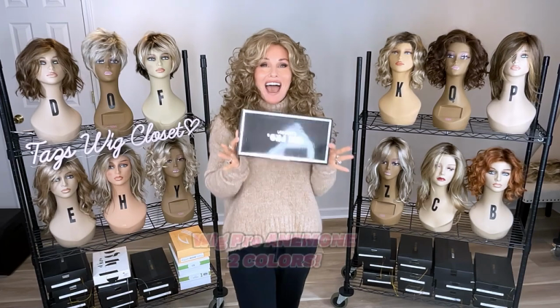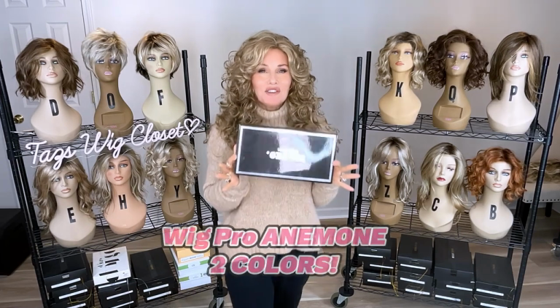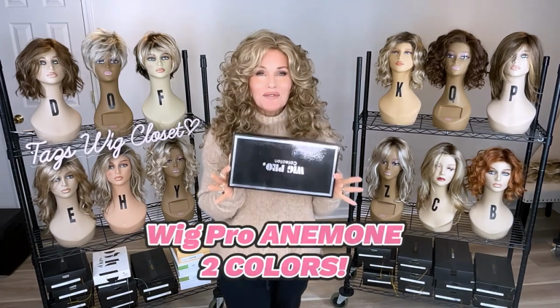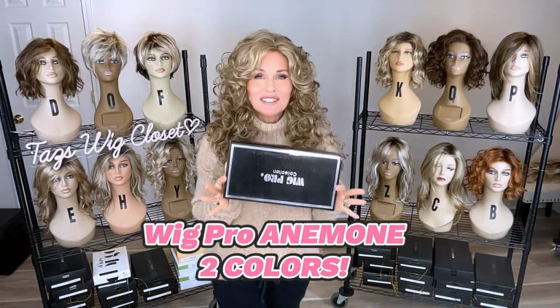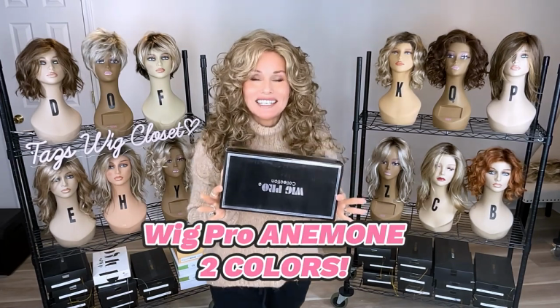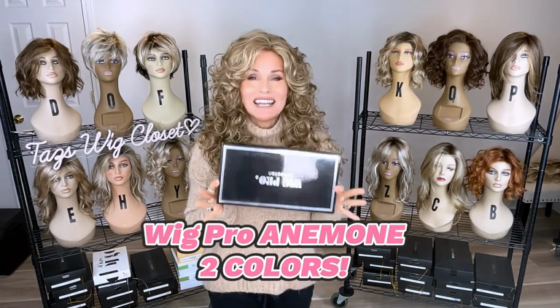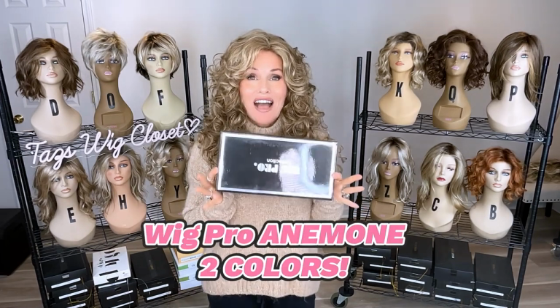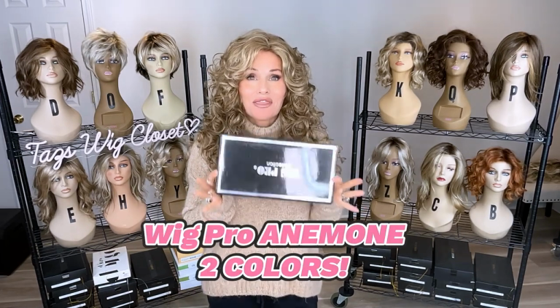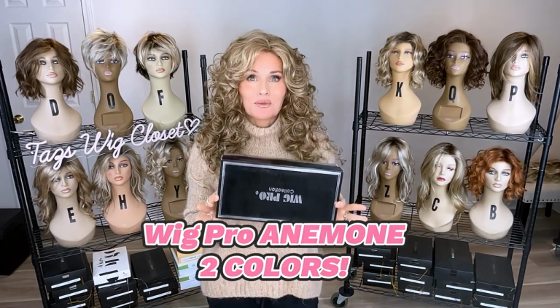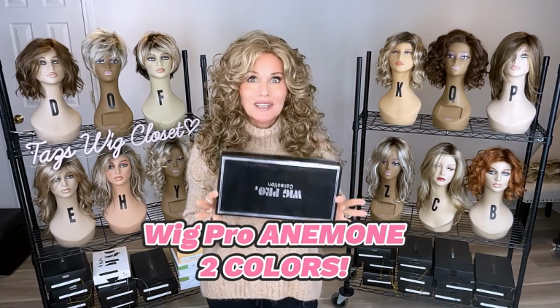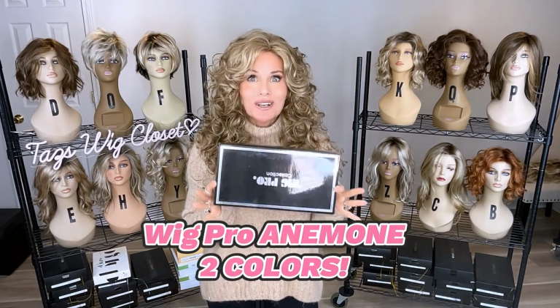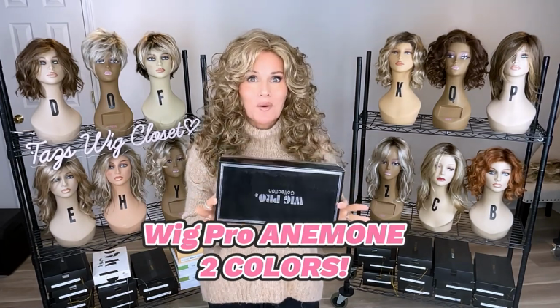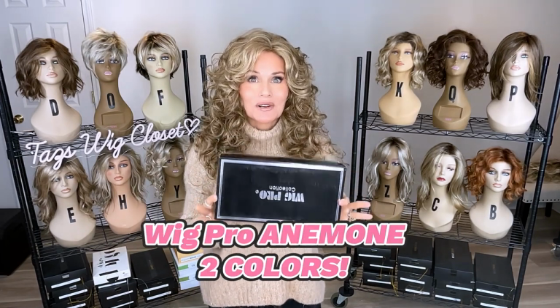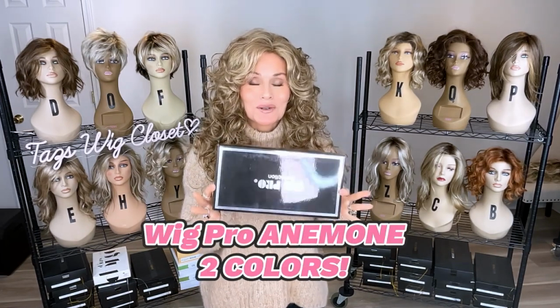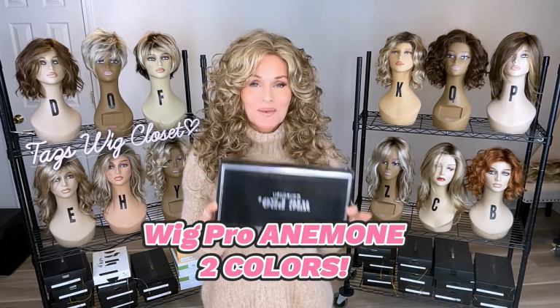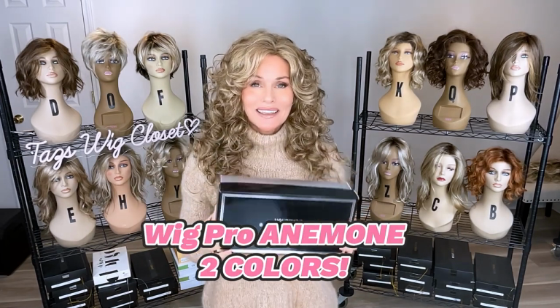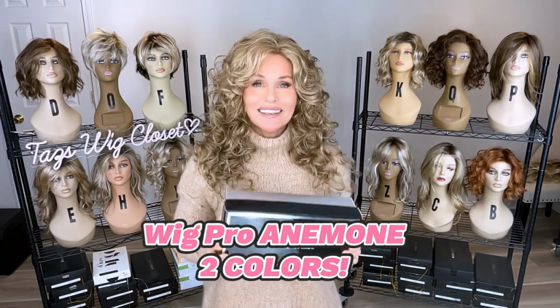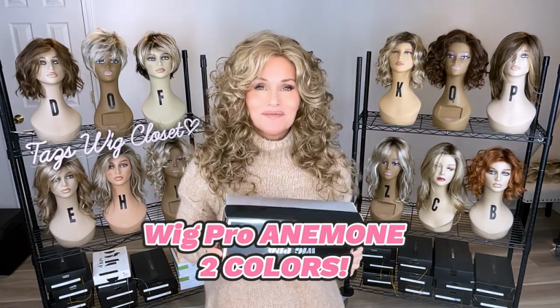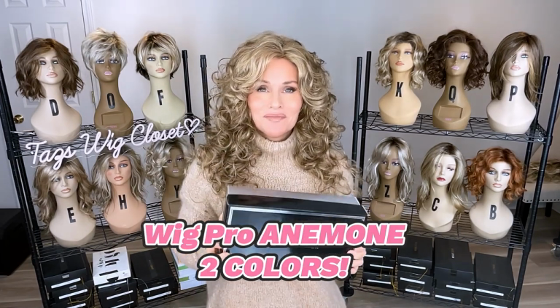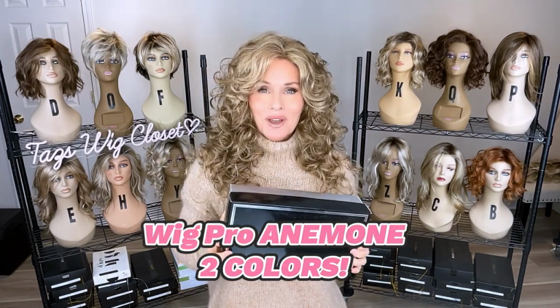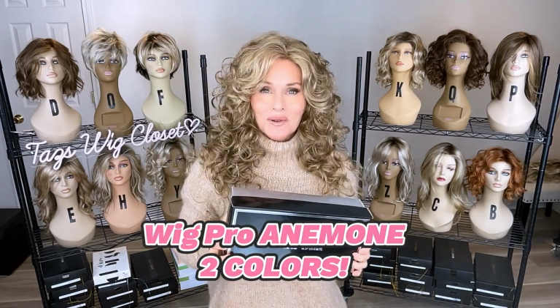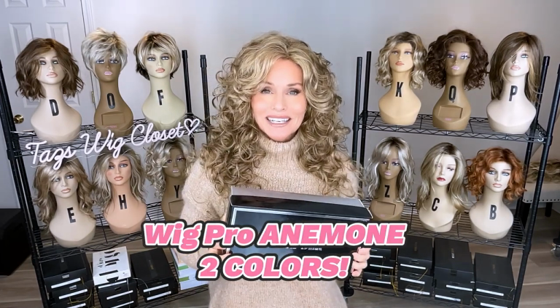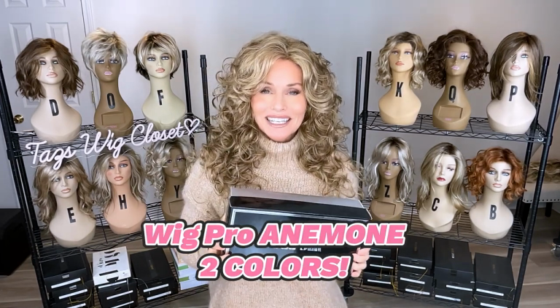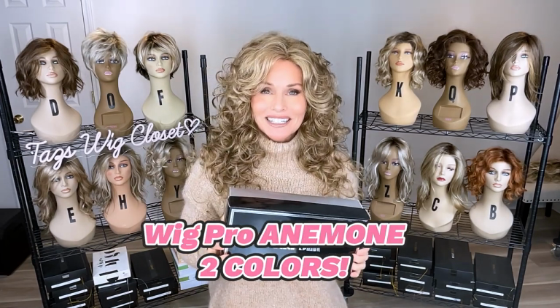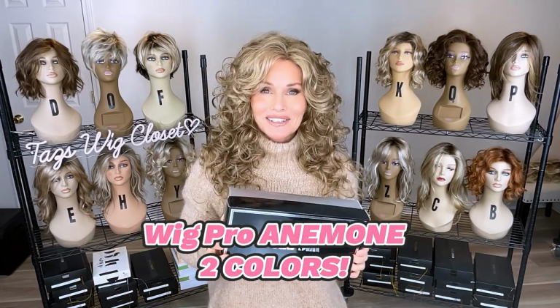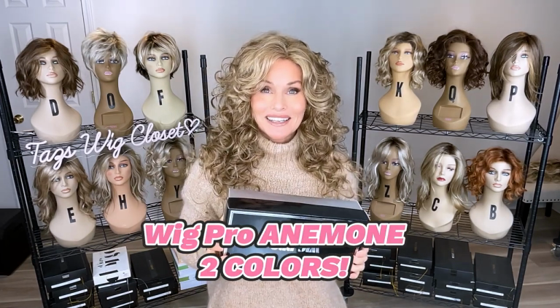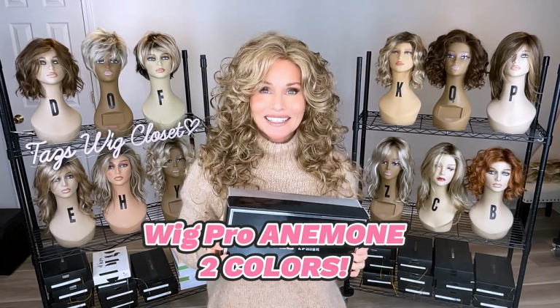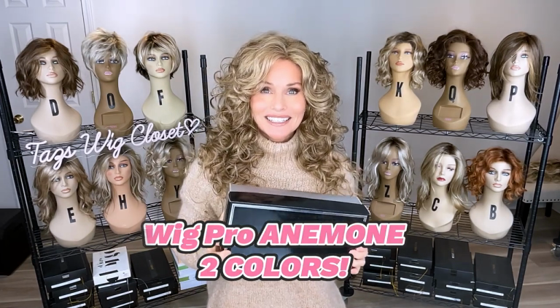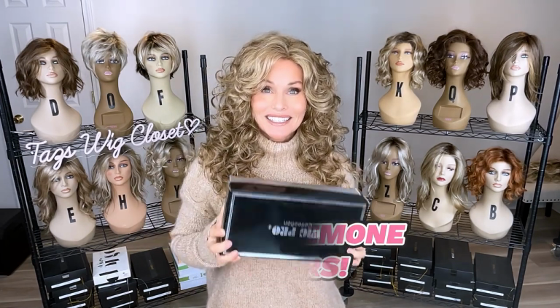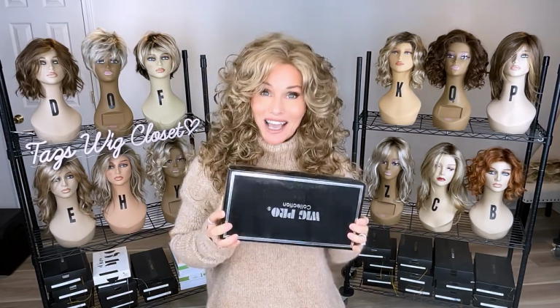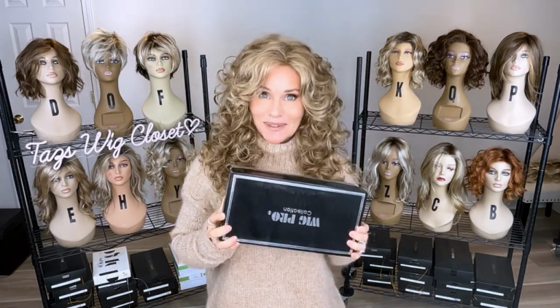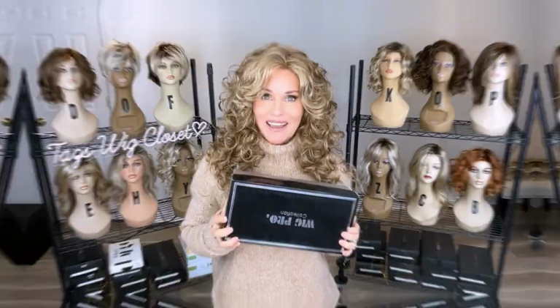Have you ever seen a three-quarter wig? We're going to get into it coming up.